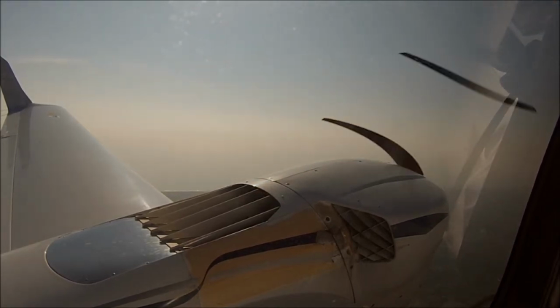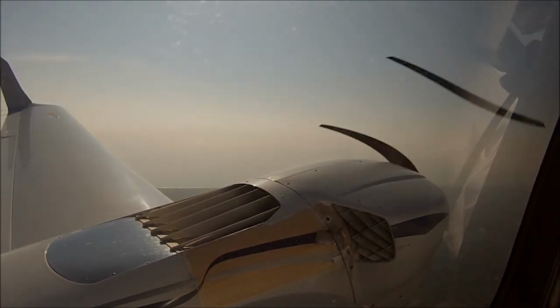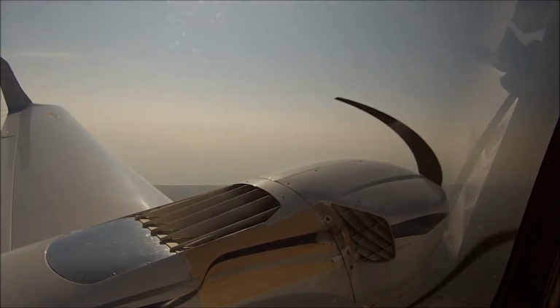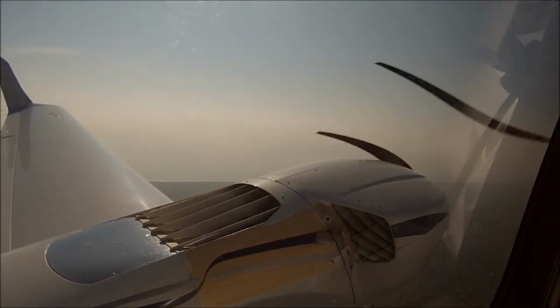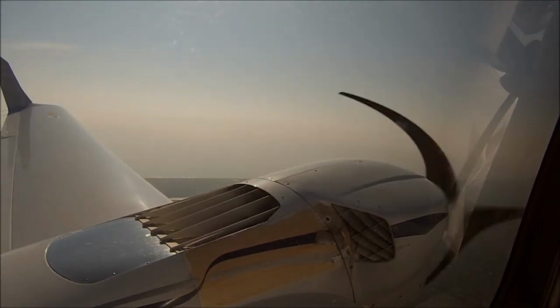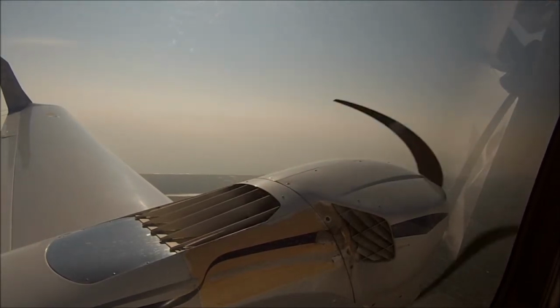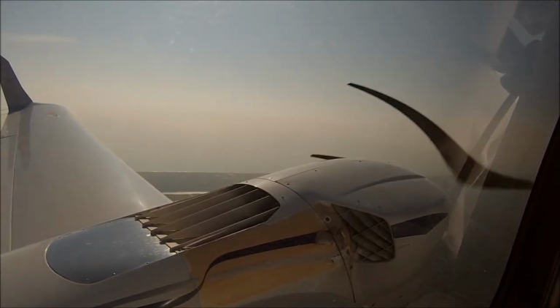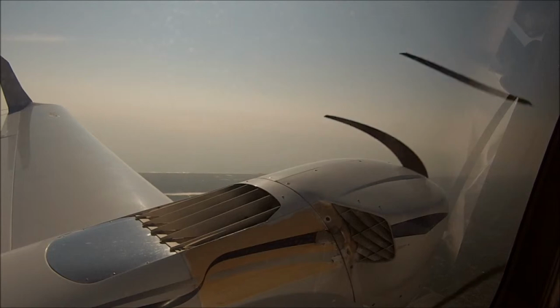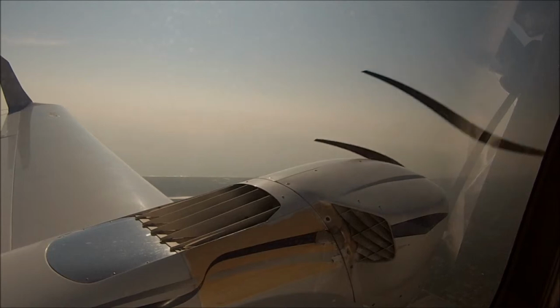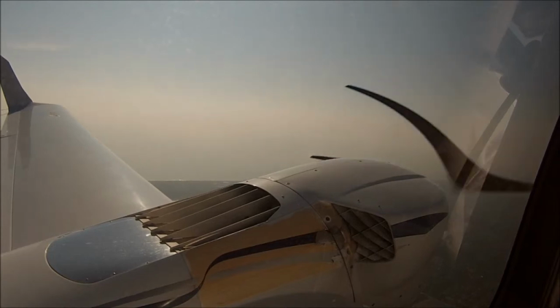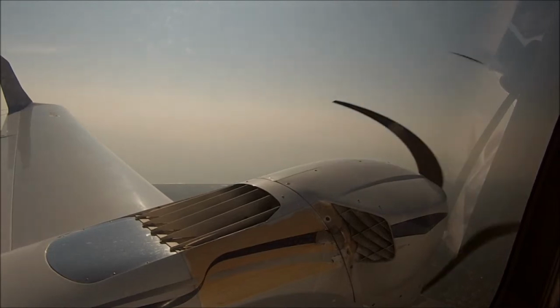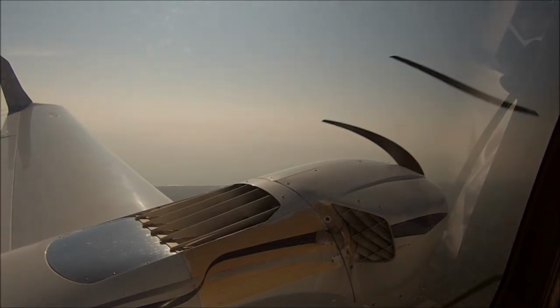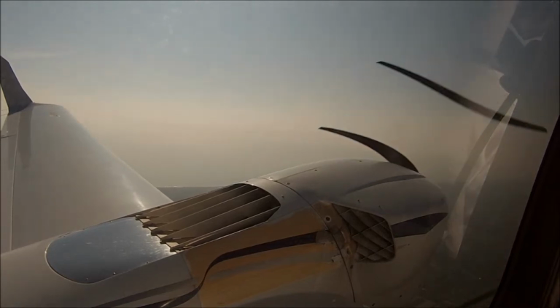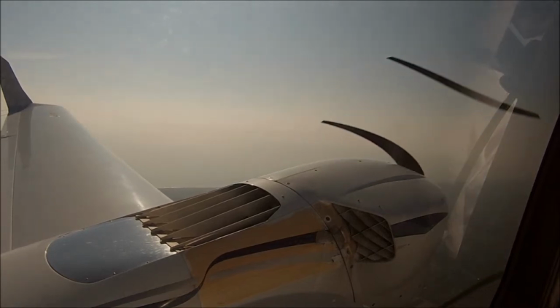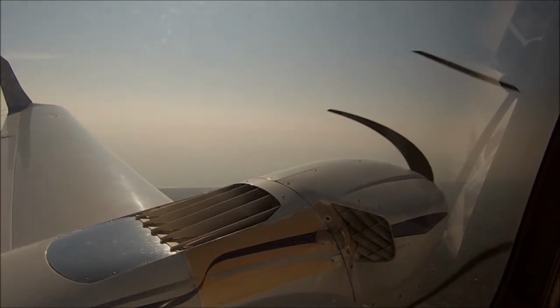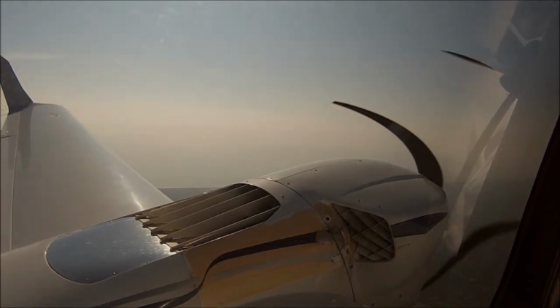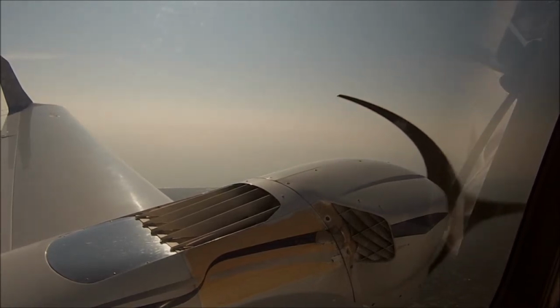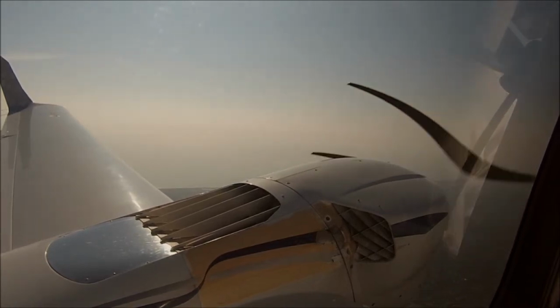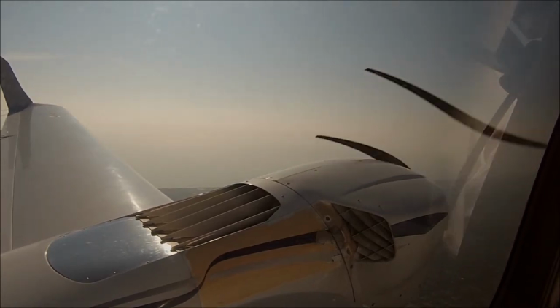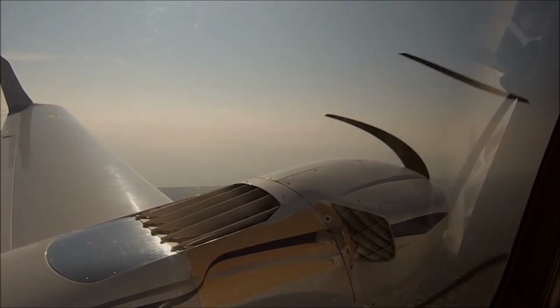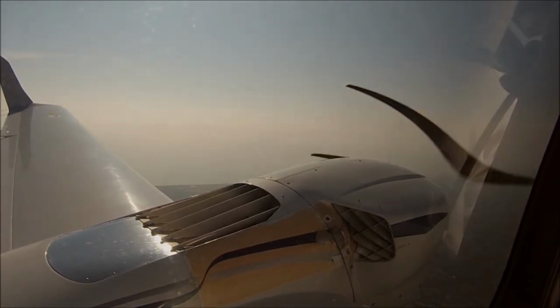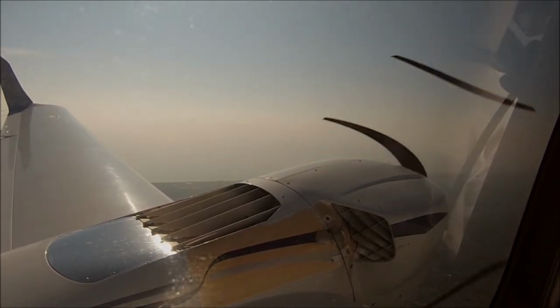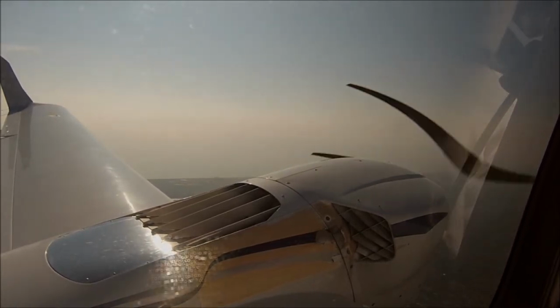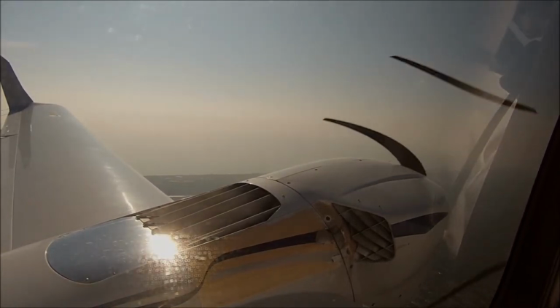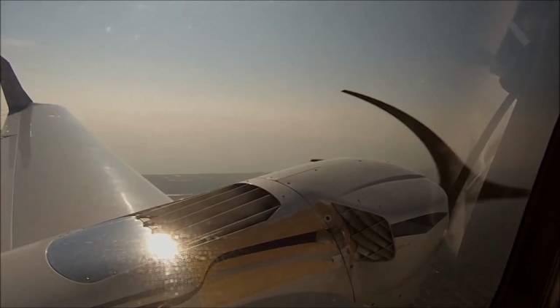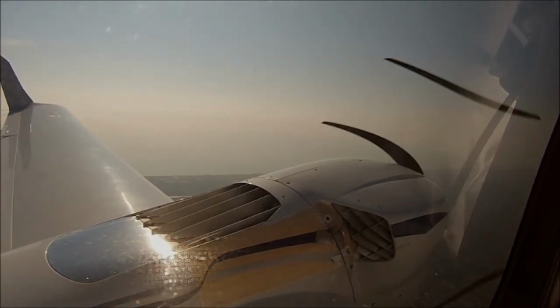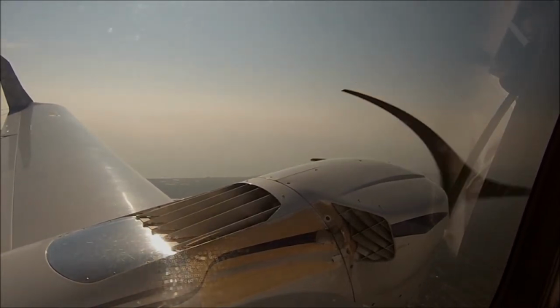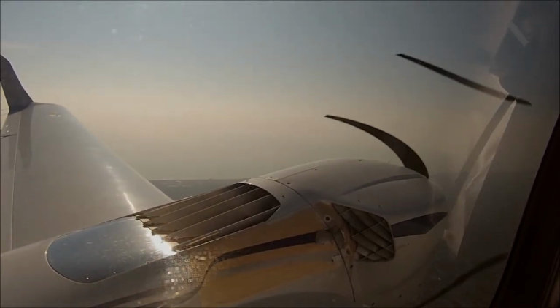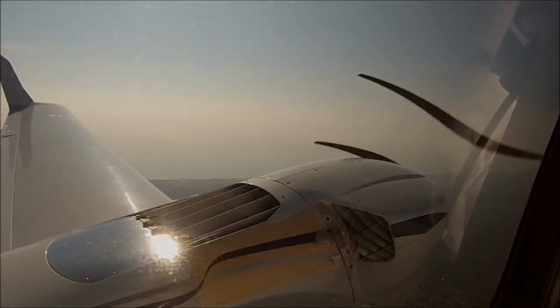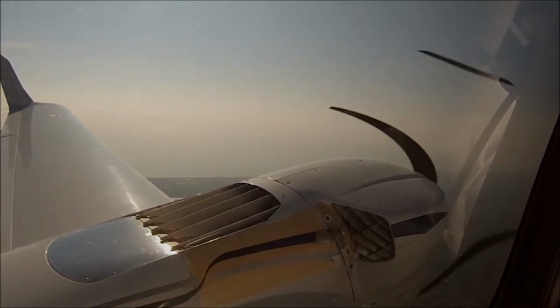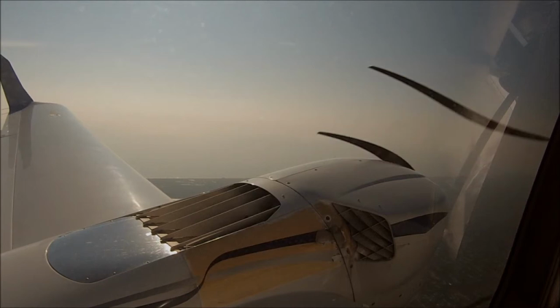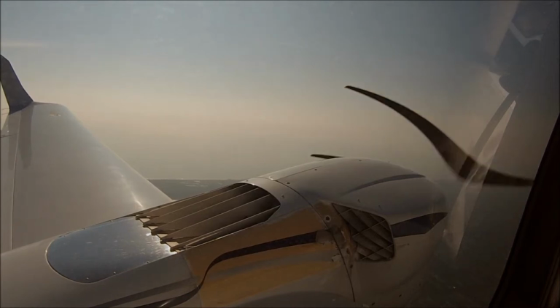Not bad, right? Very, very simple. Very easy to do. Just got to follow that checklist. And even on the FAA, you can read out of that checklist.